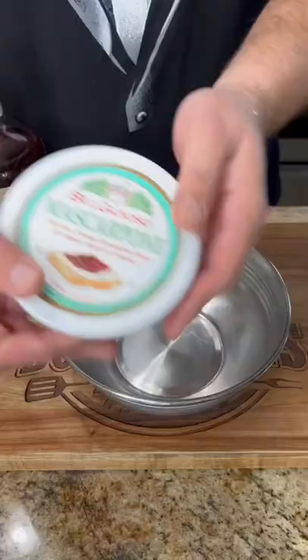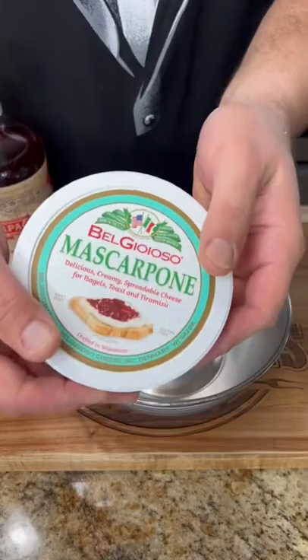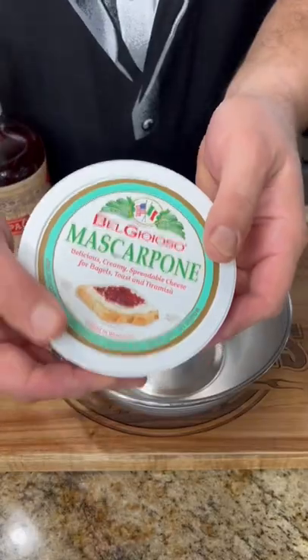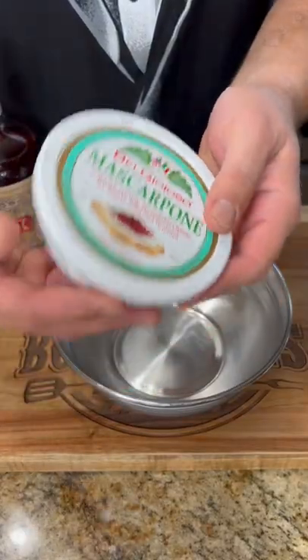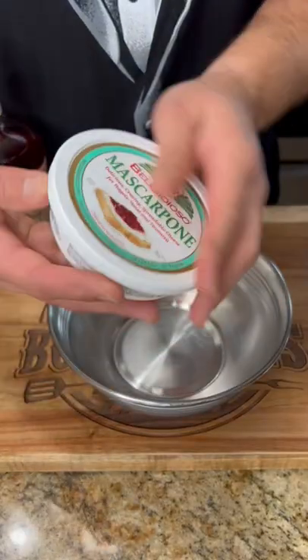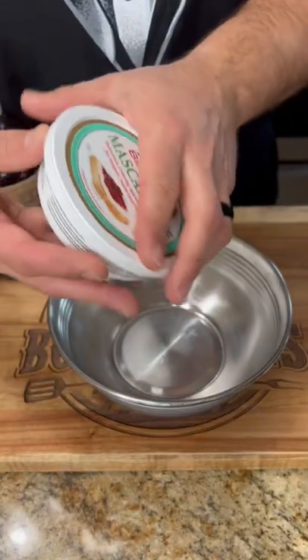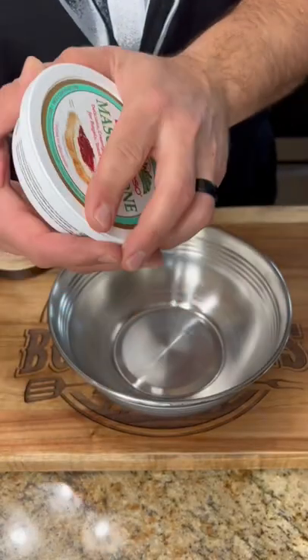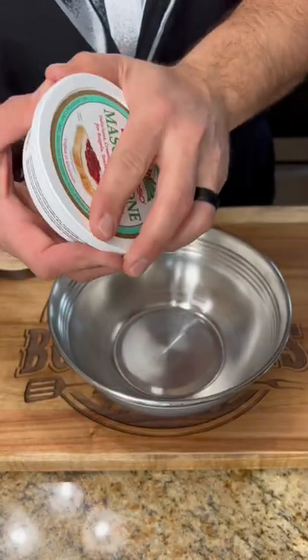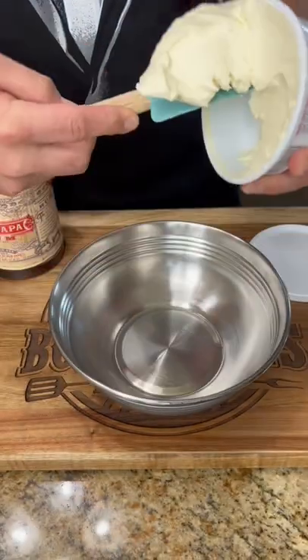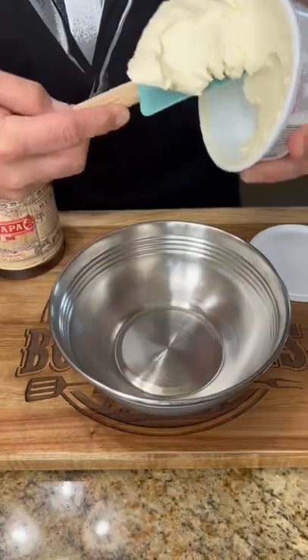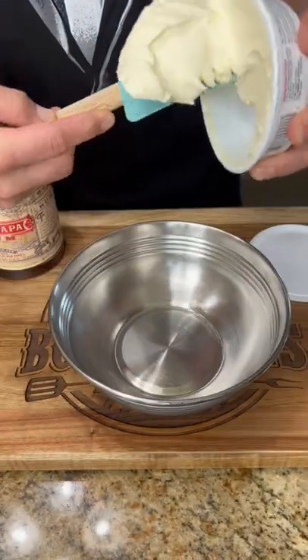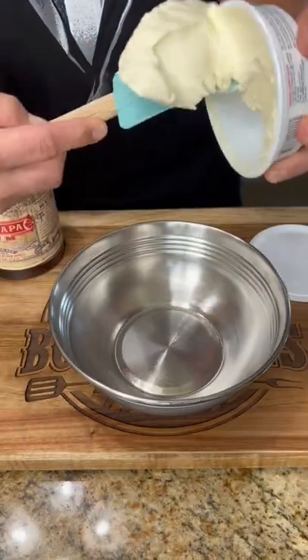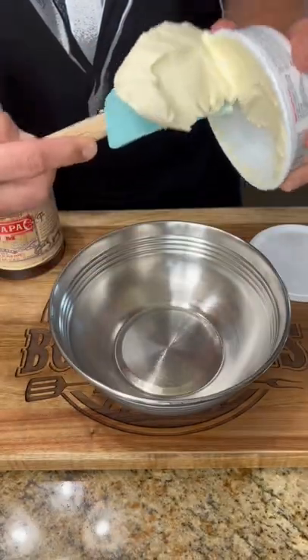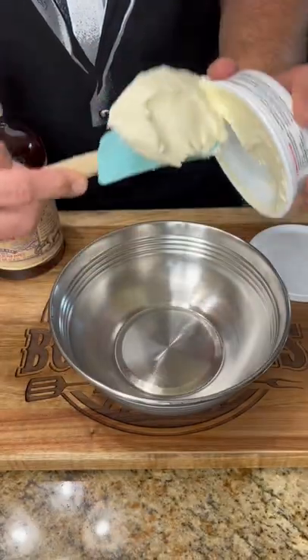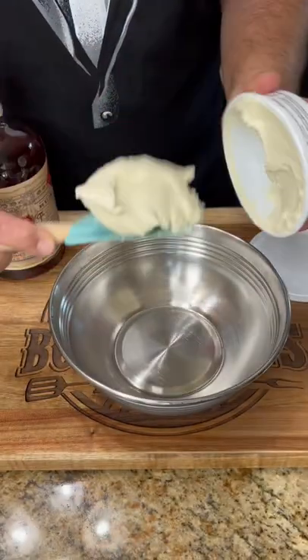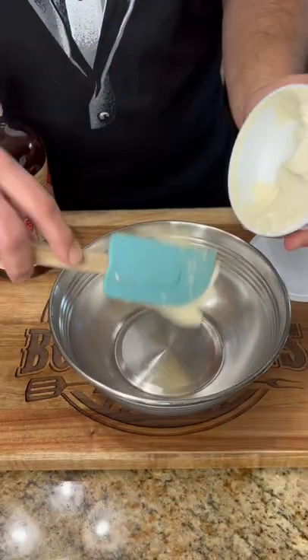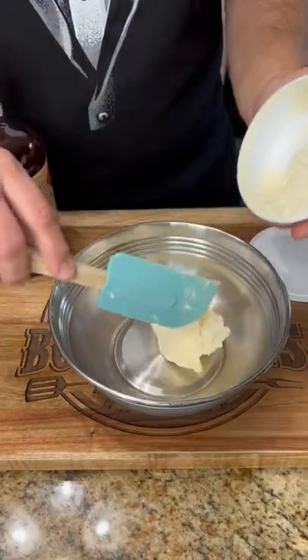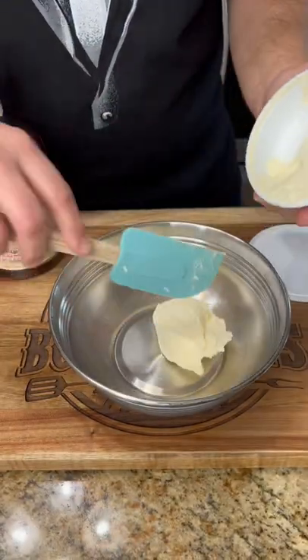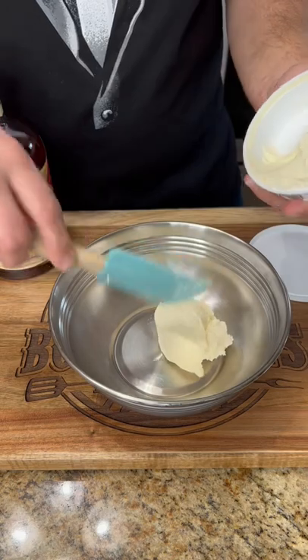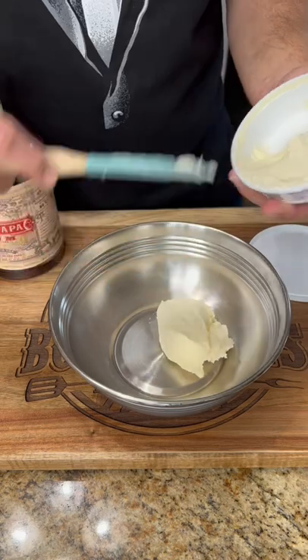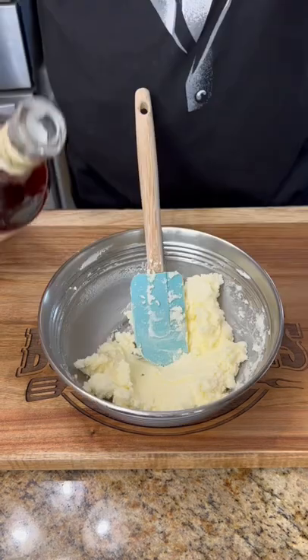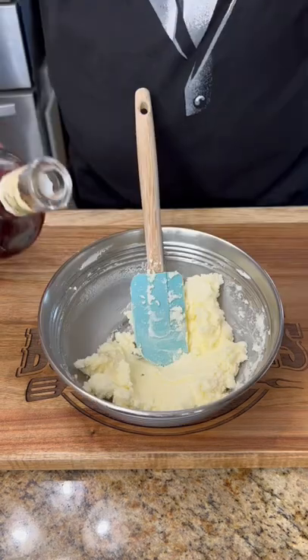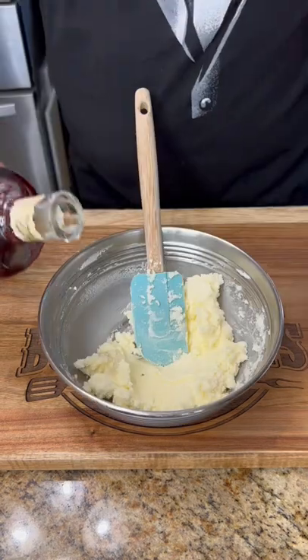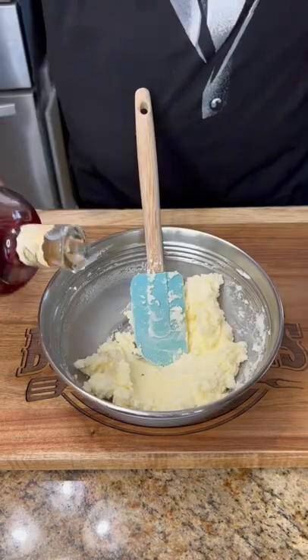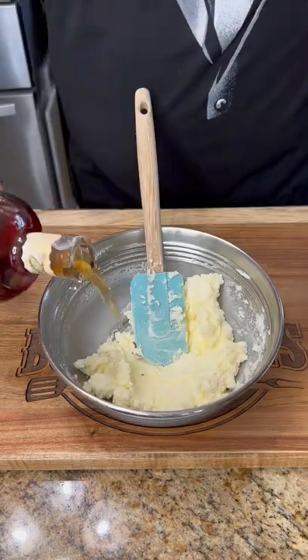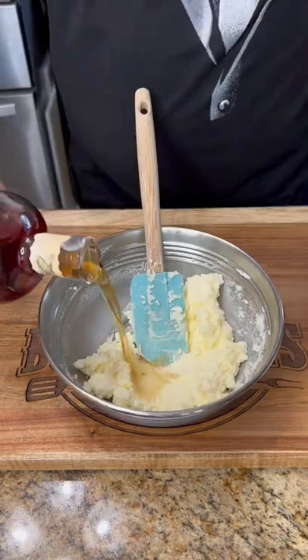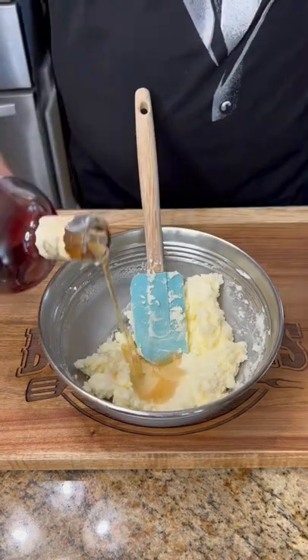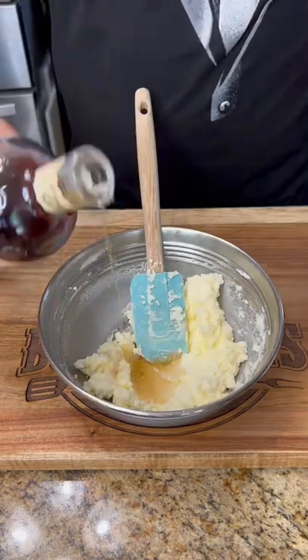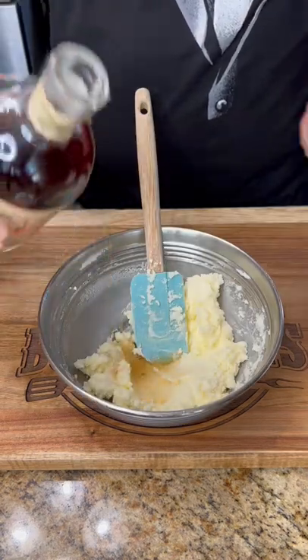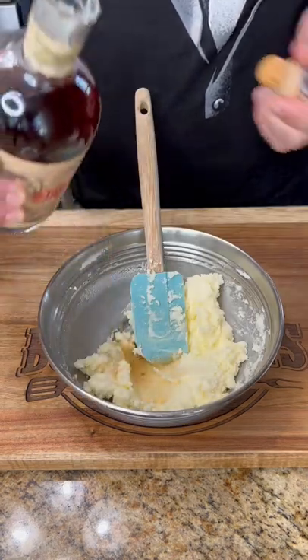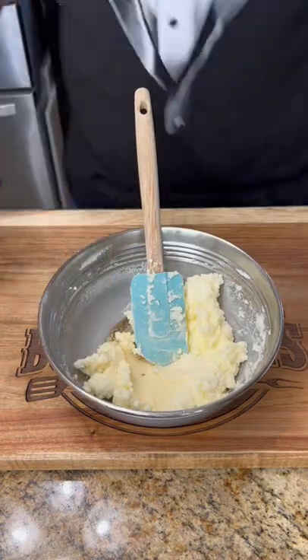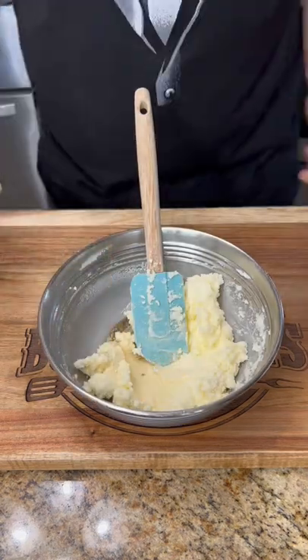Now in a bowl go ahead and mix up your mascarpone cheese, some powdered sugar, and some dark rum.